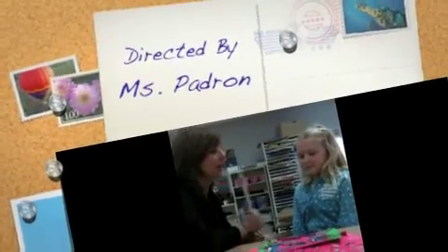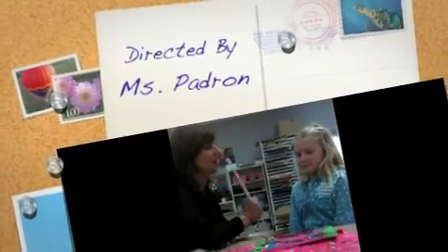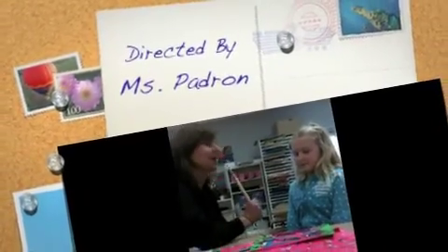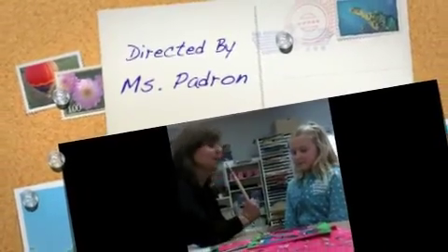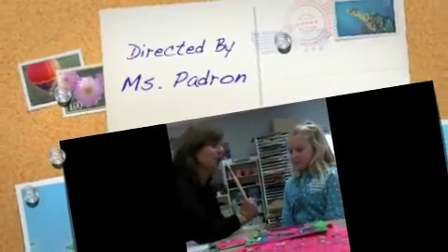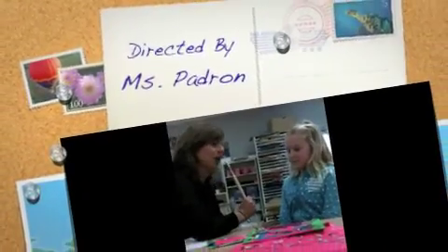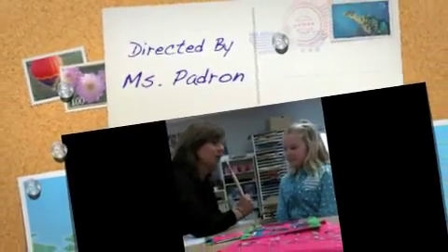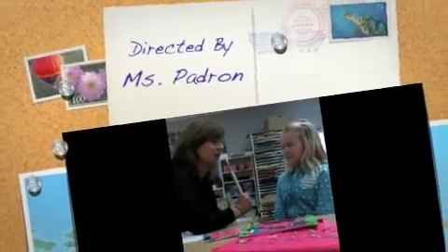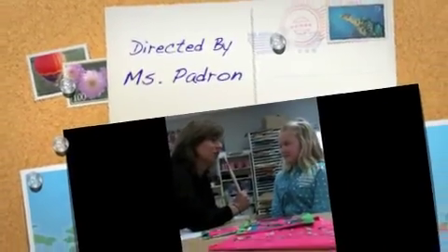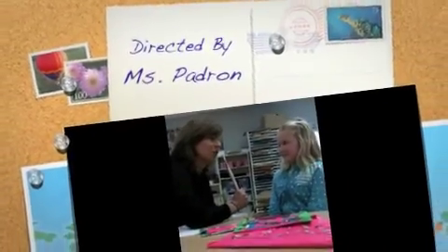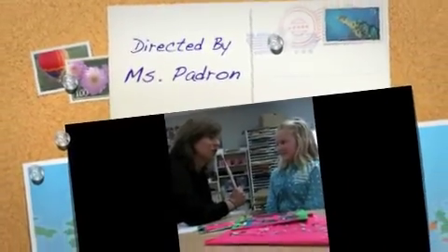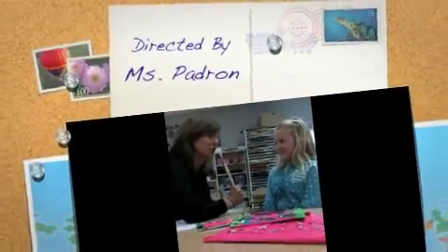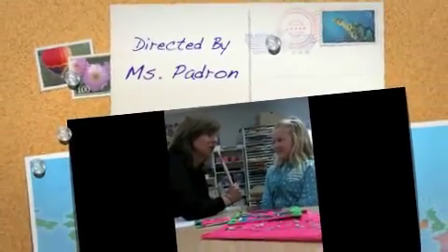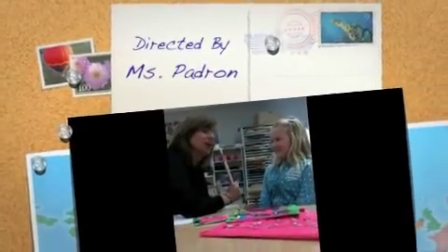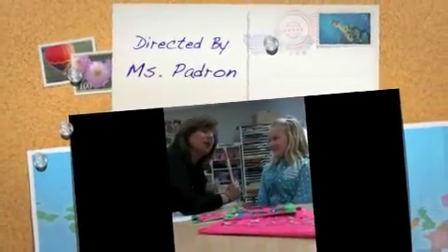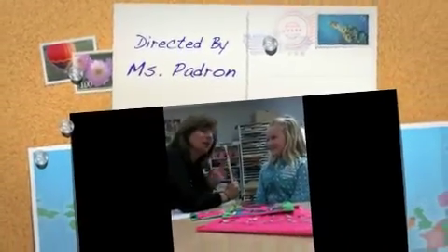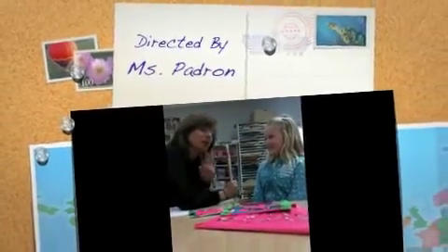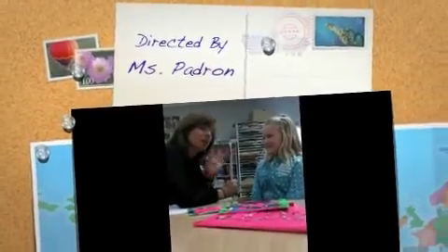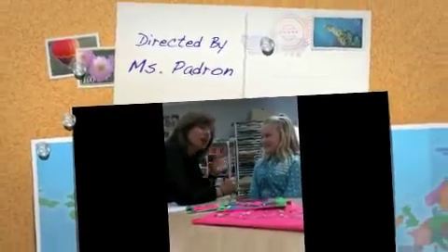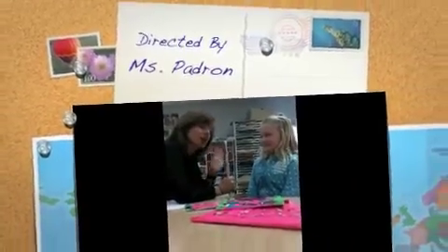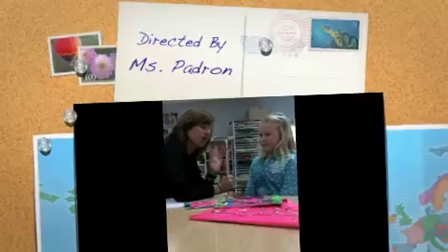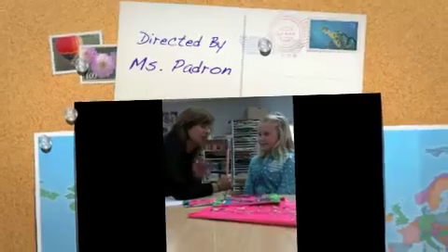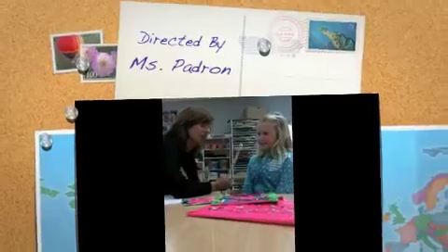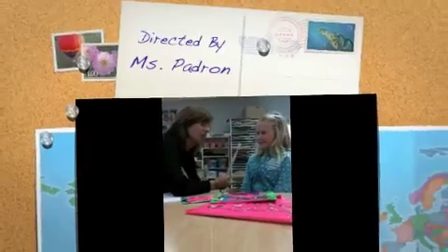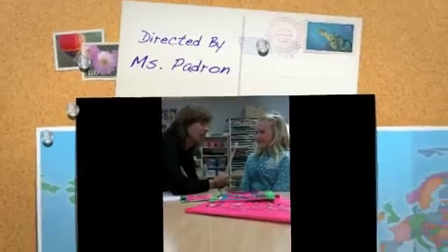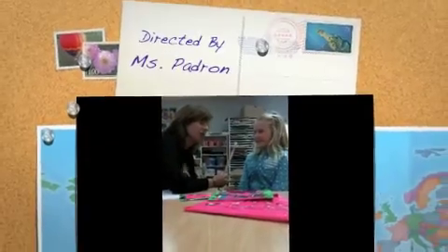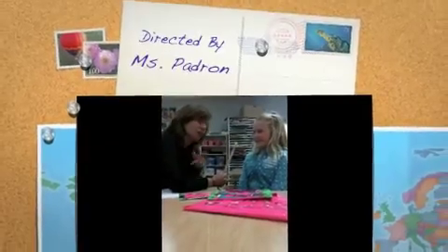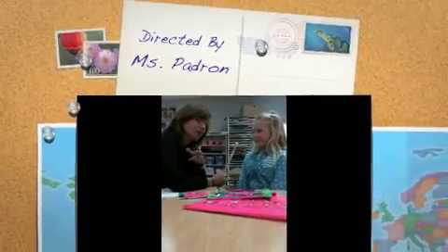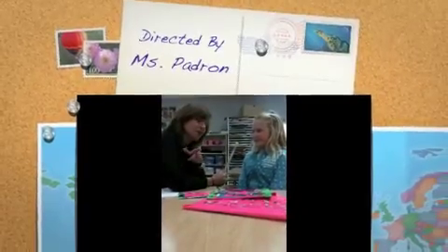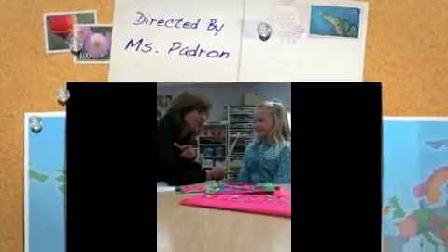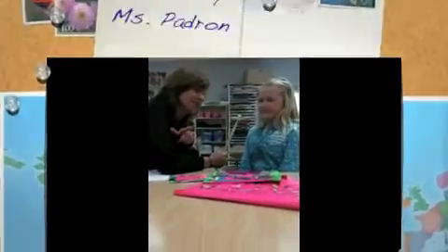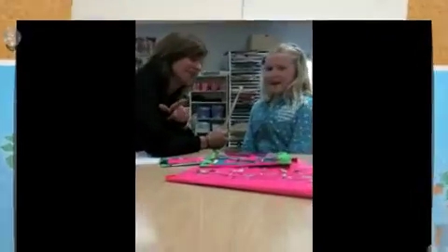Well, Katie, it has been very interesting to talk to you. If you want to say goodbye to our friends at Carpenter Elementary. Bye.